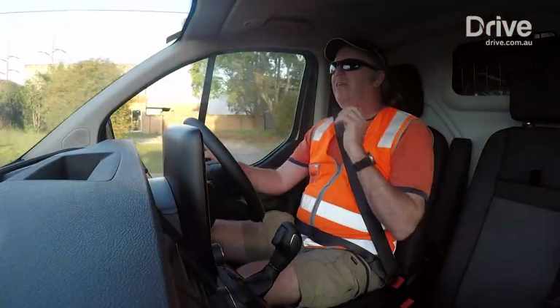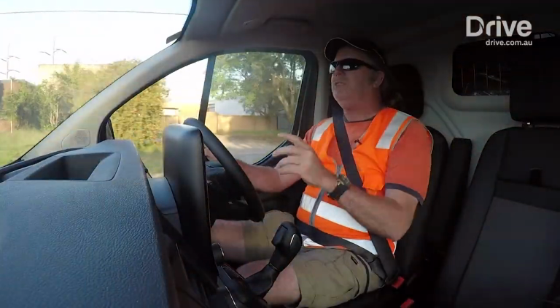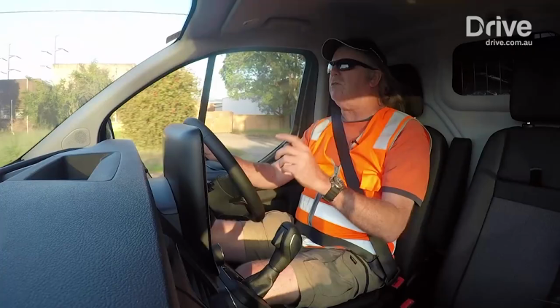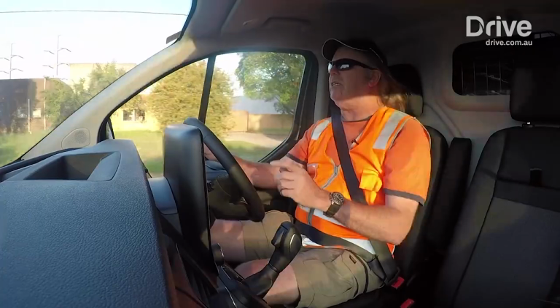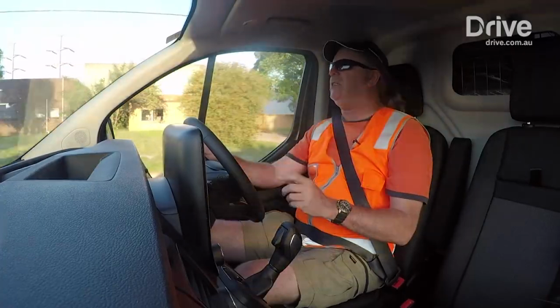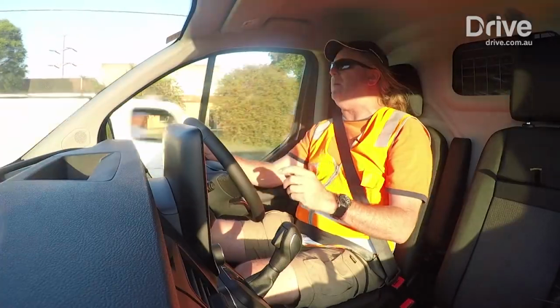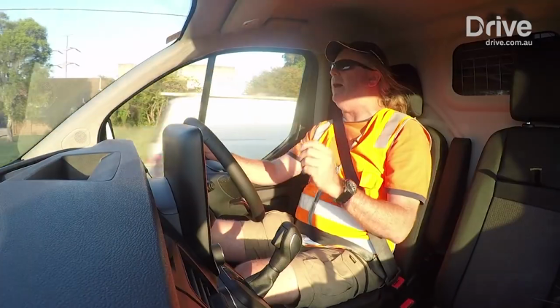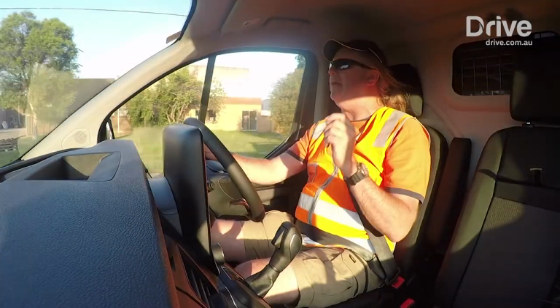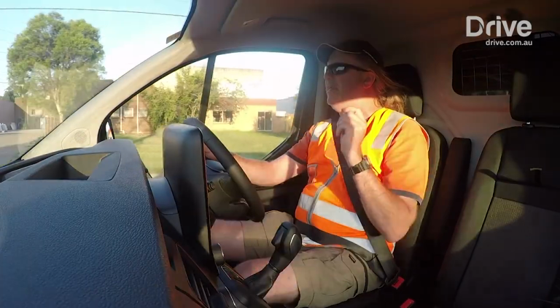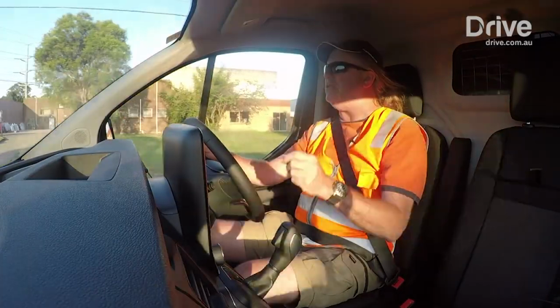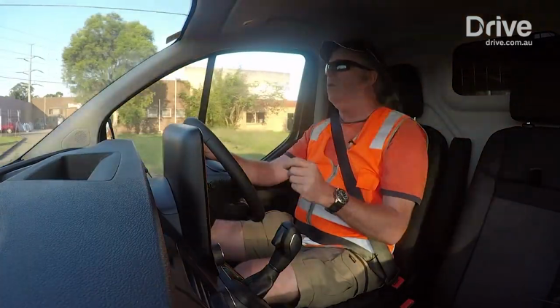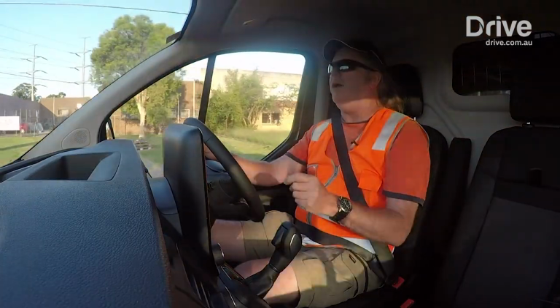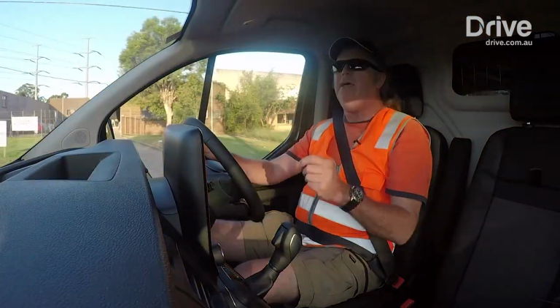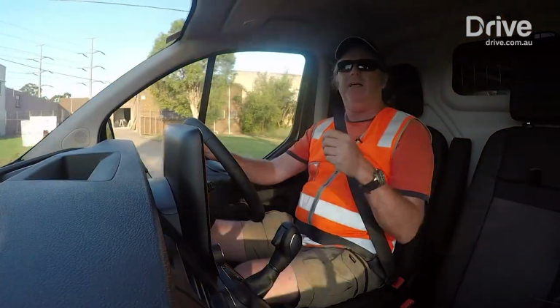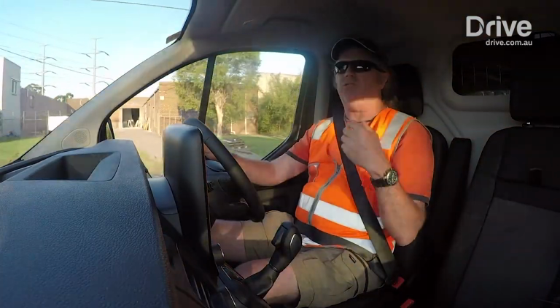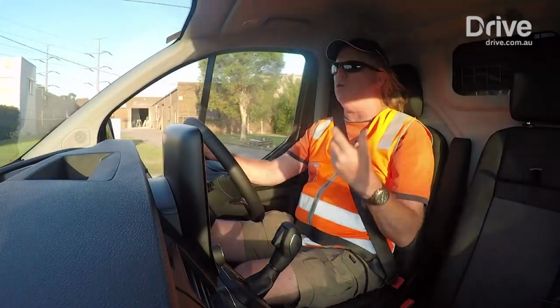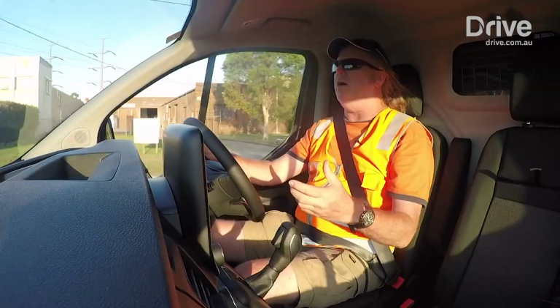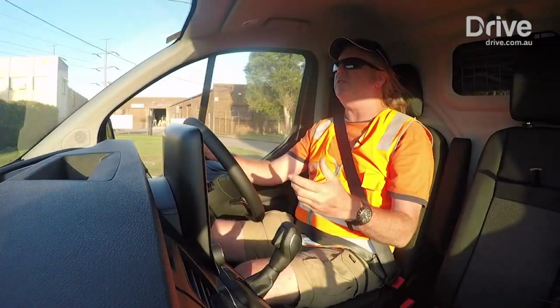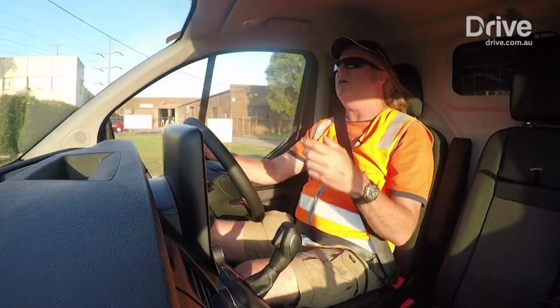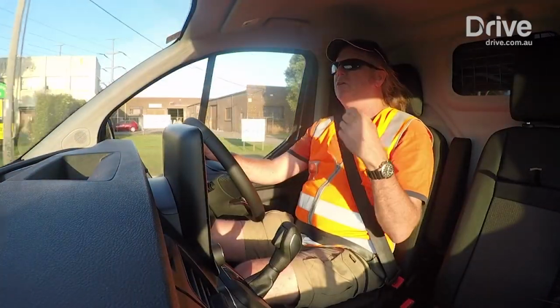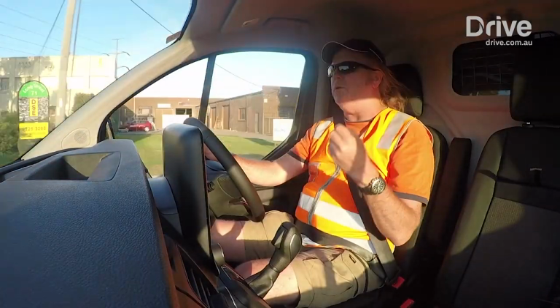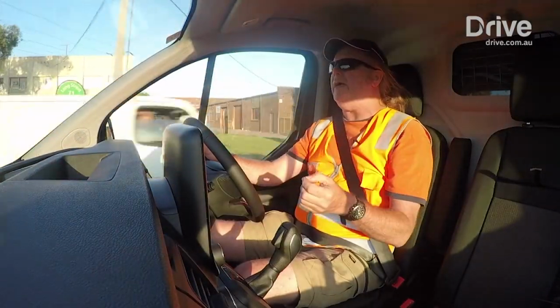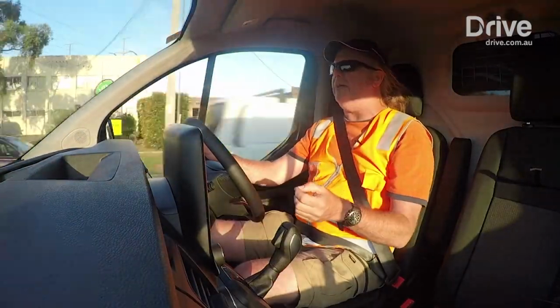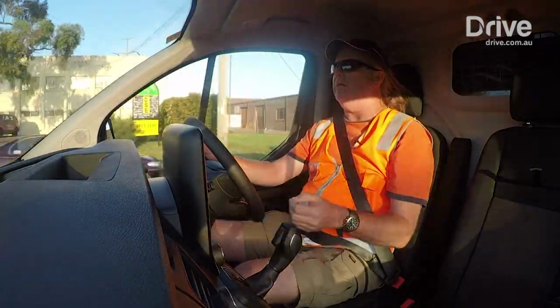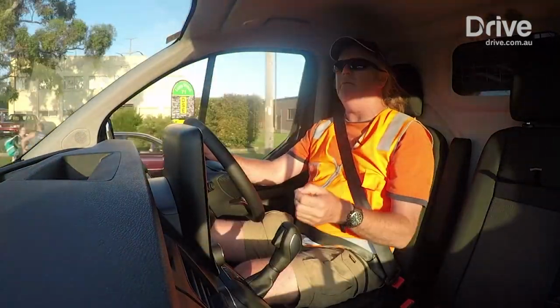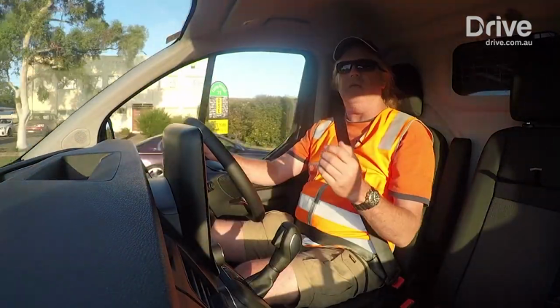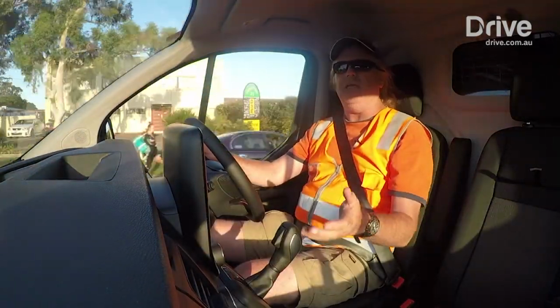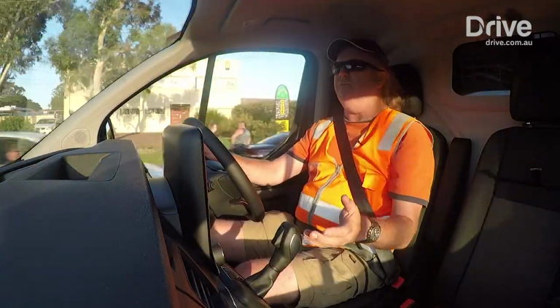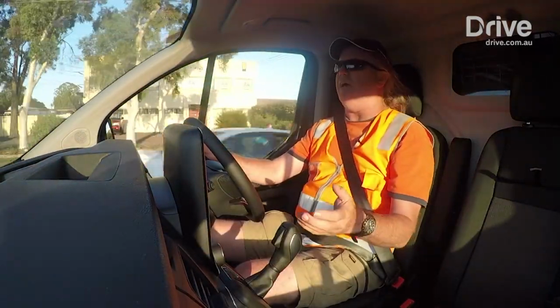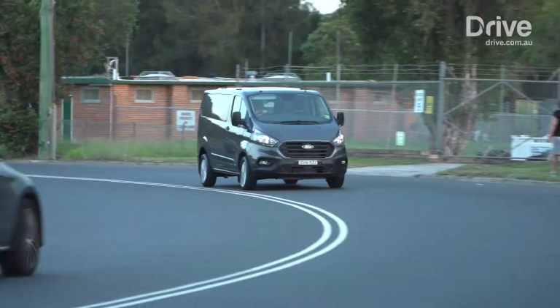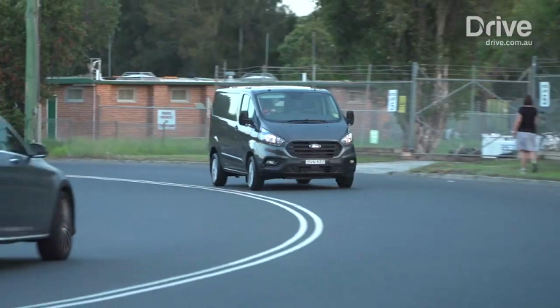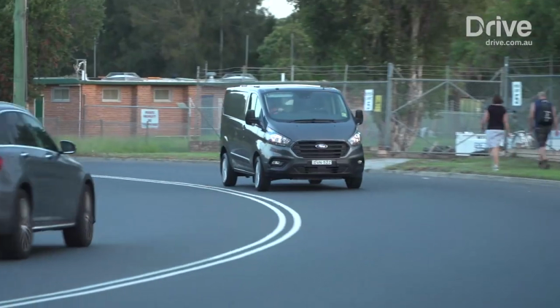That's what sets it apart, and that's why it's Drive's 2018 Medium Van of the Year.